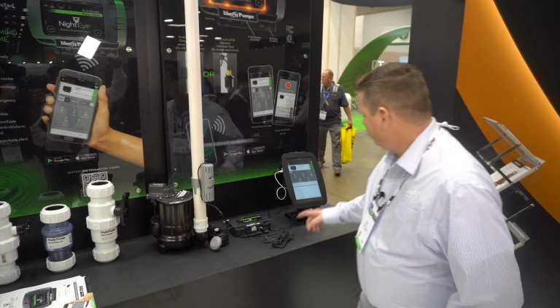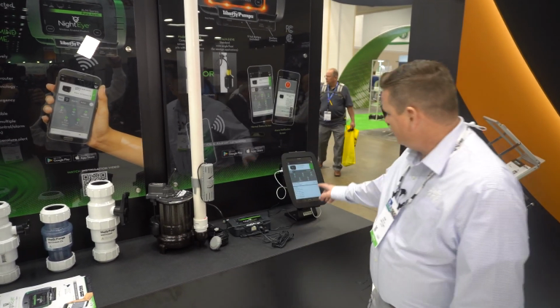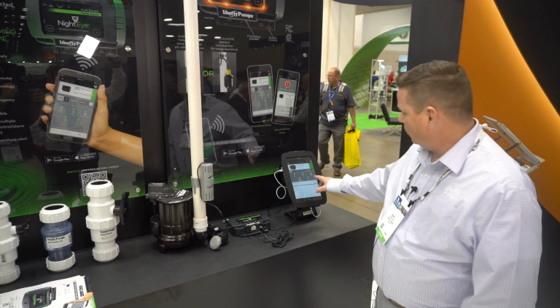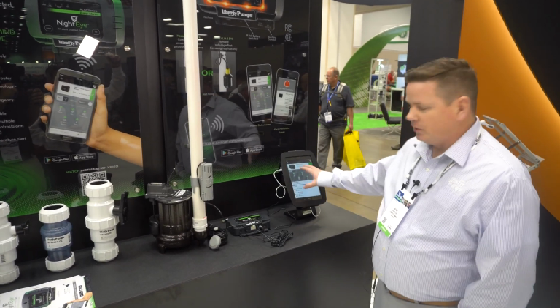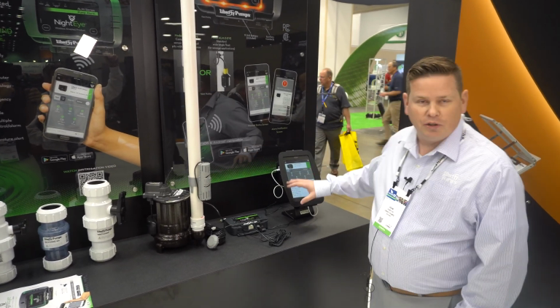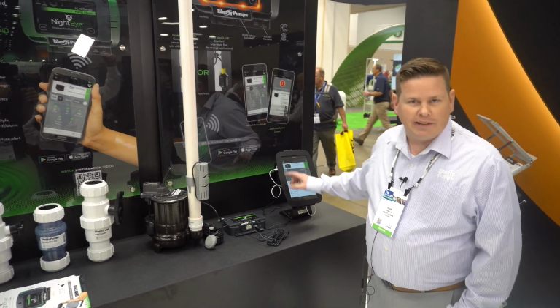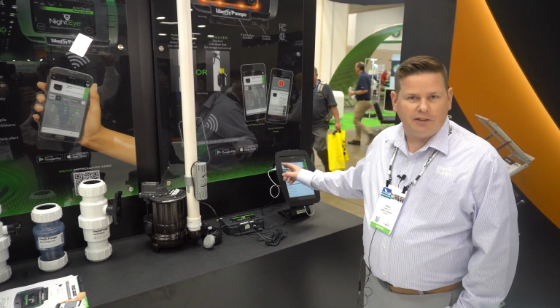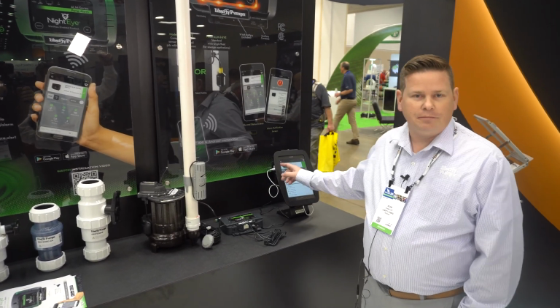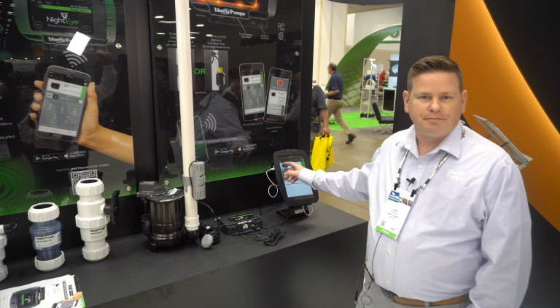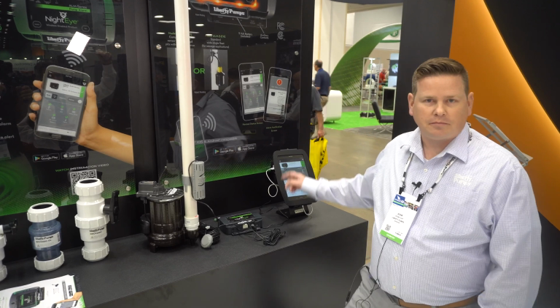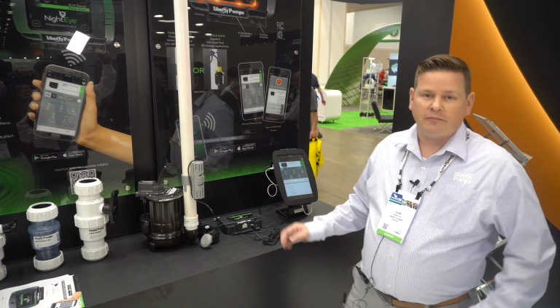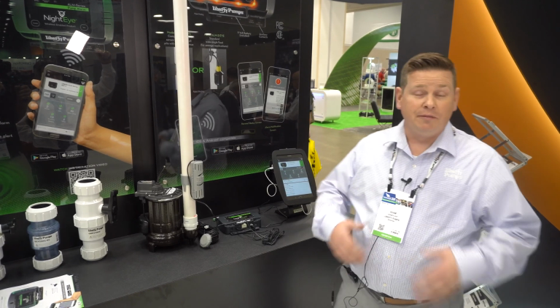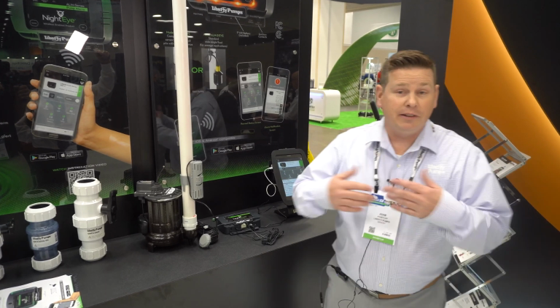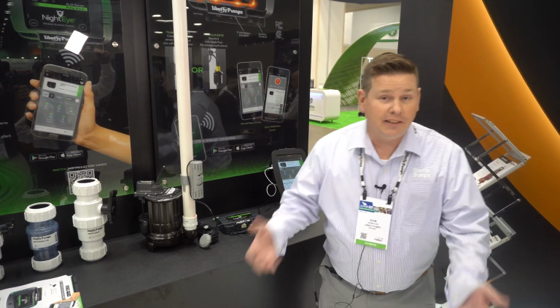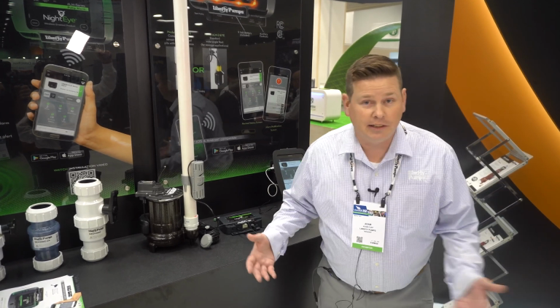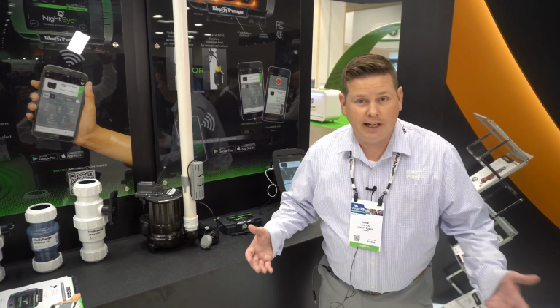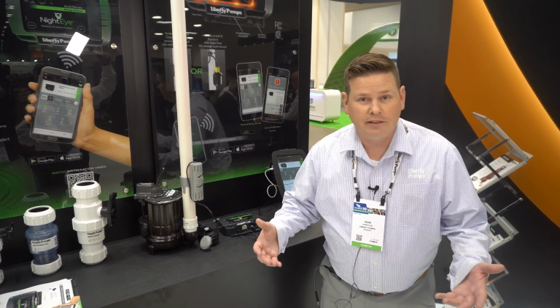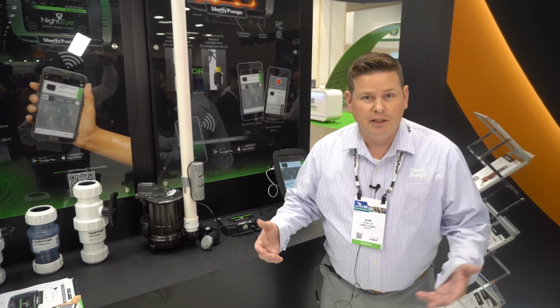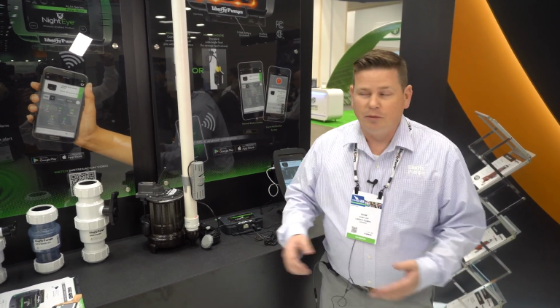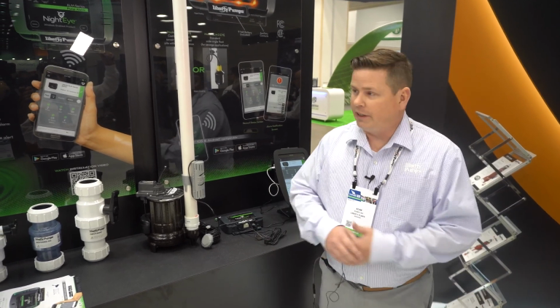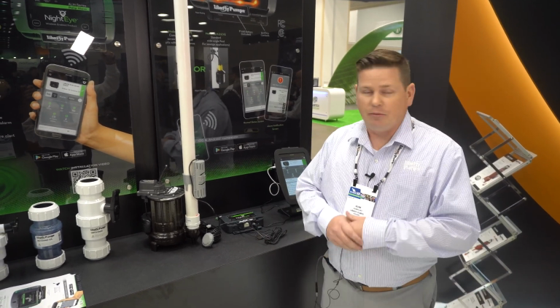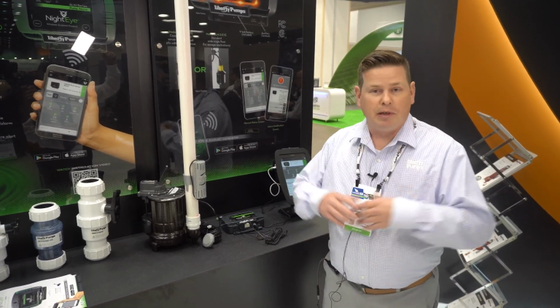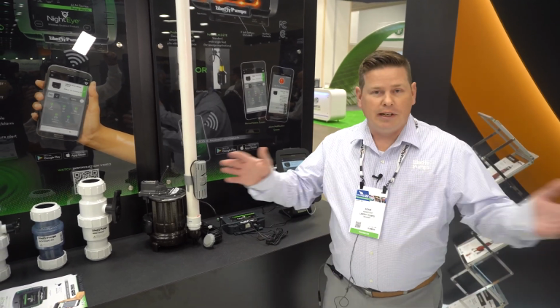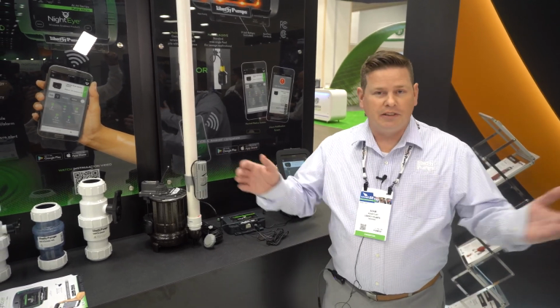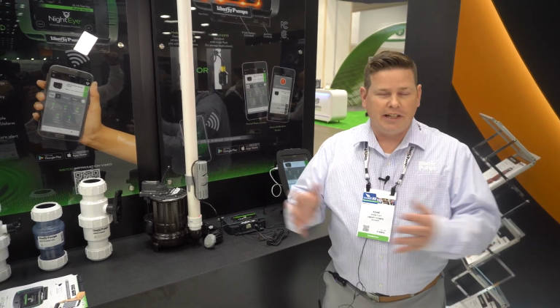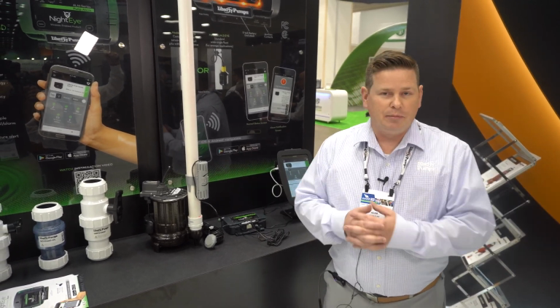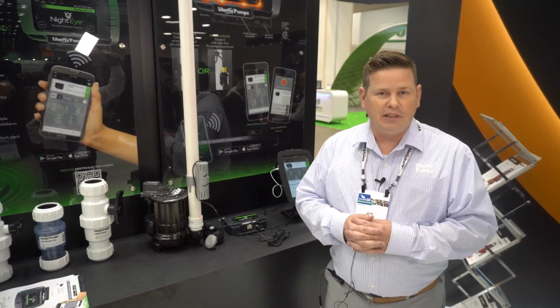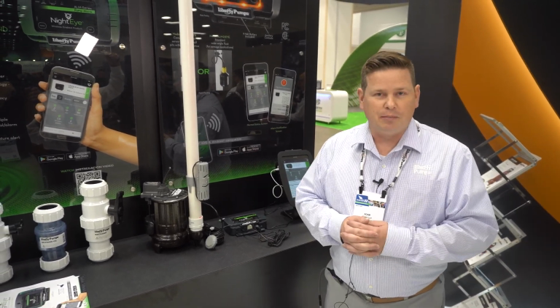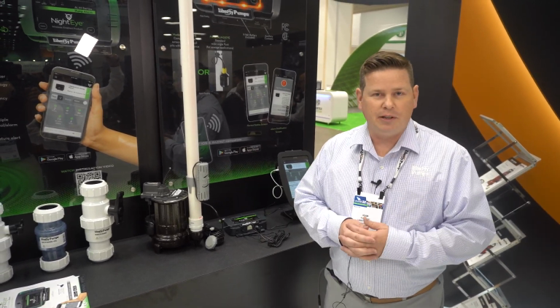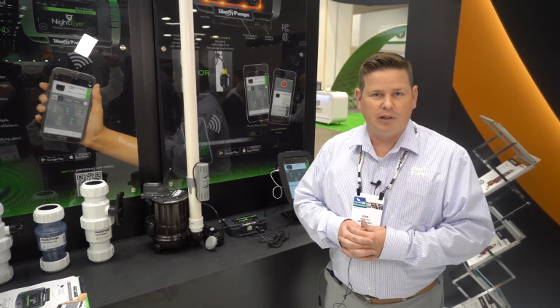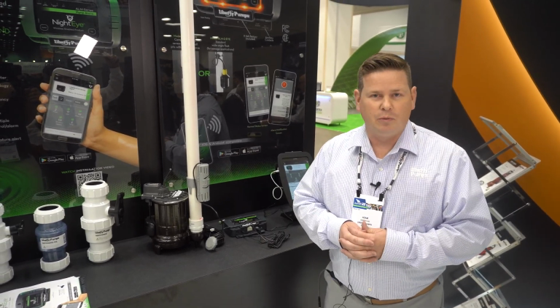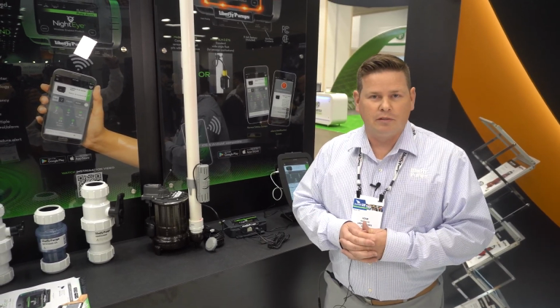Five points of notification. Very easy to connect. And again, pump monitoring capability from anywhere in the world.